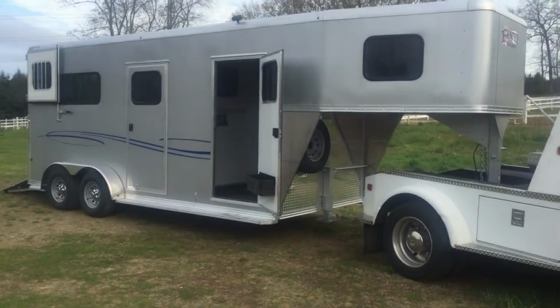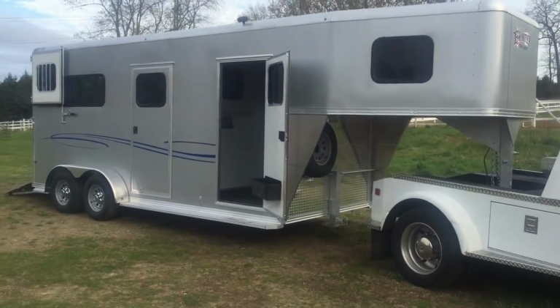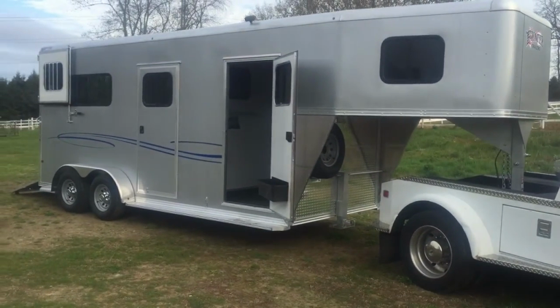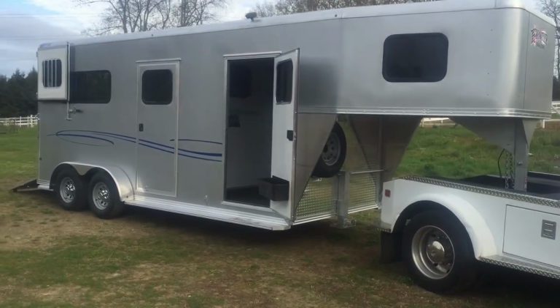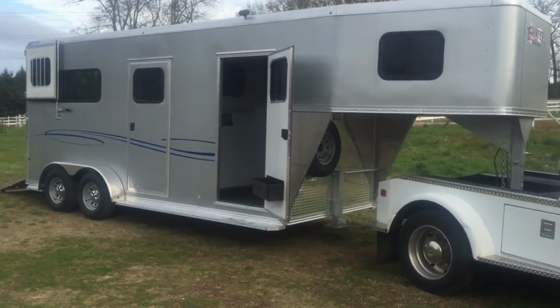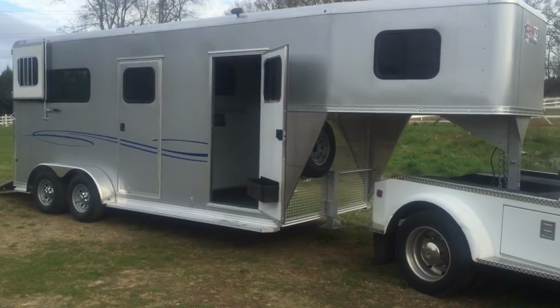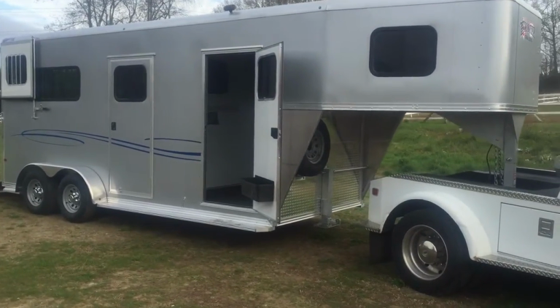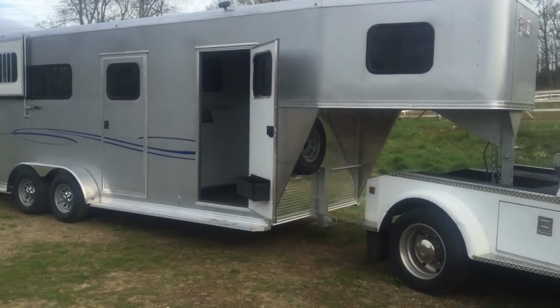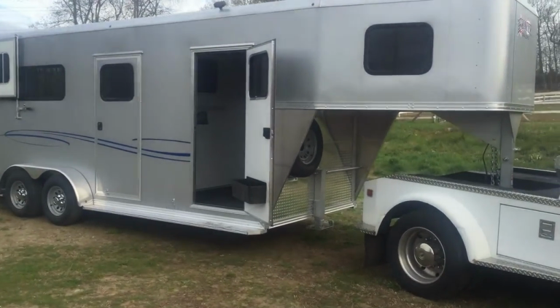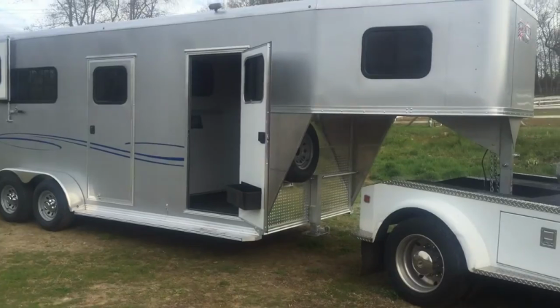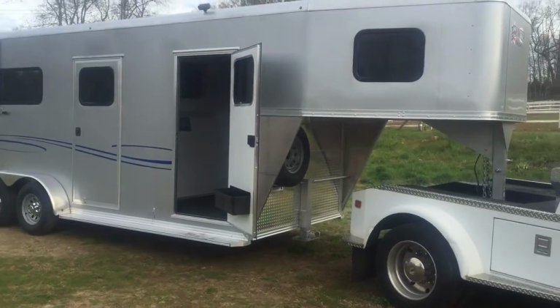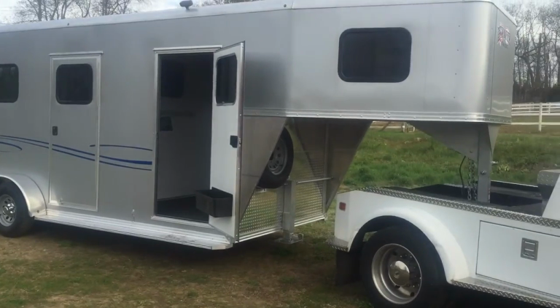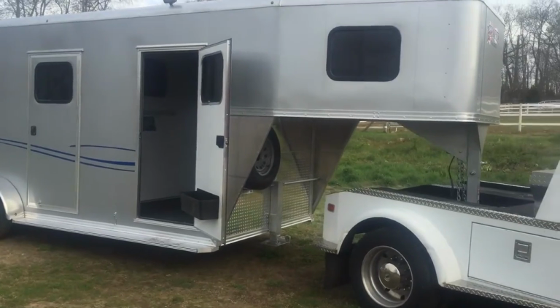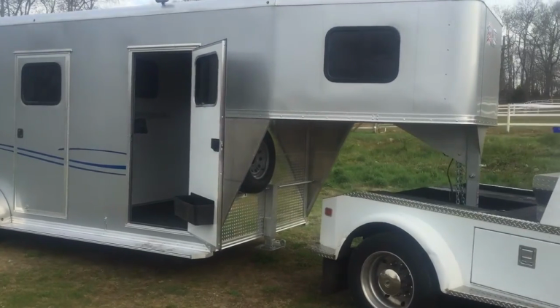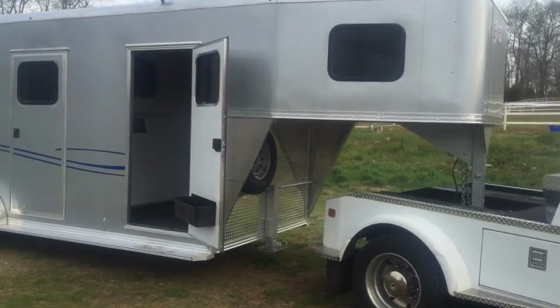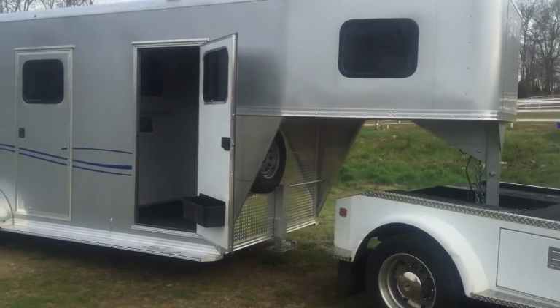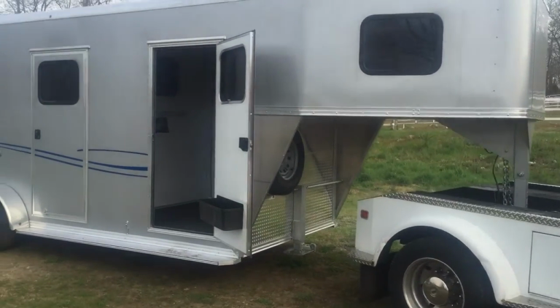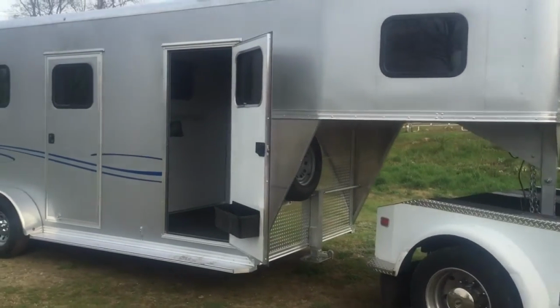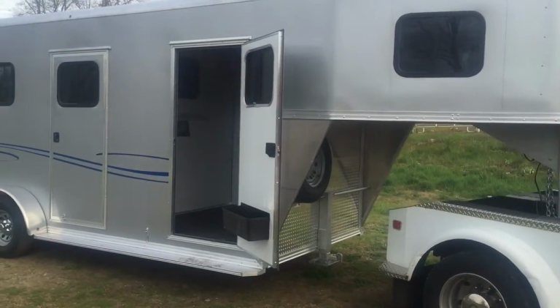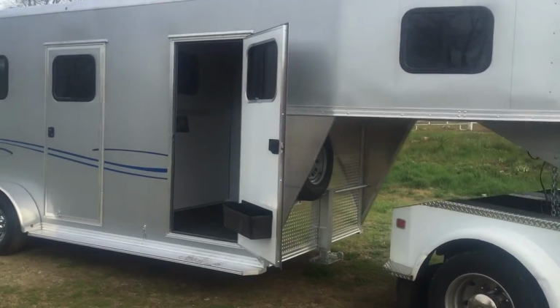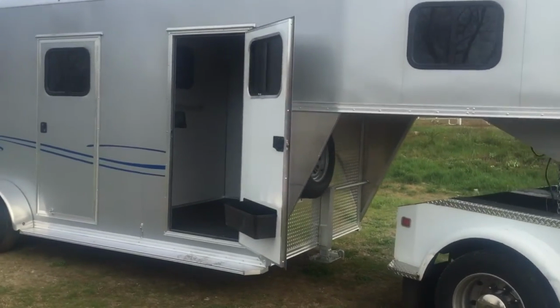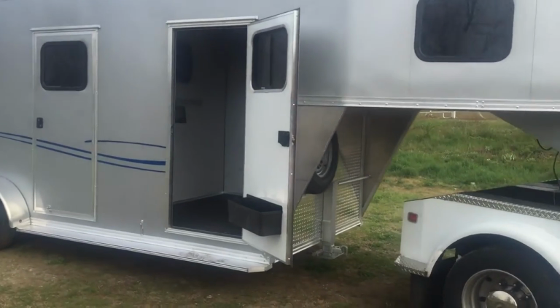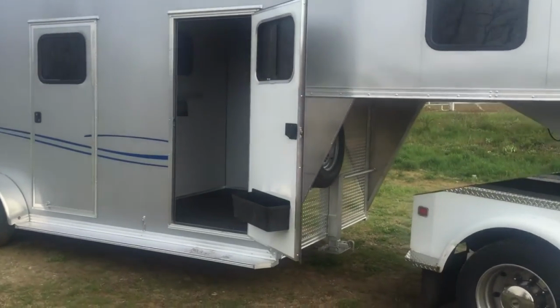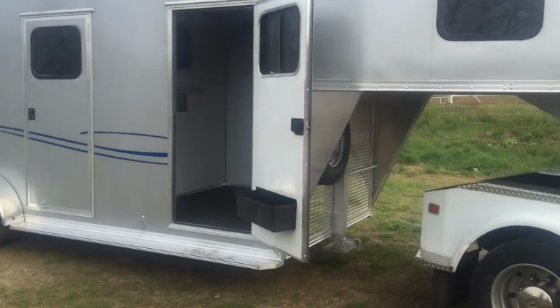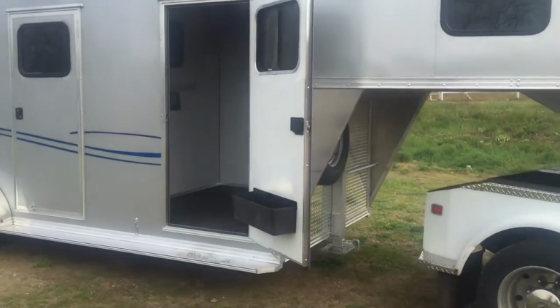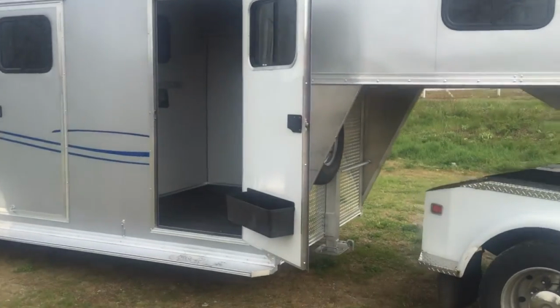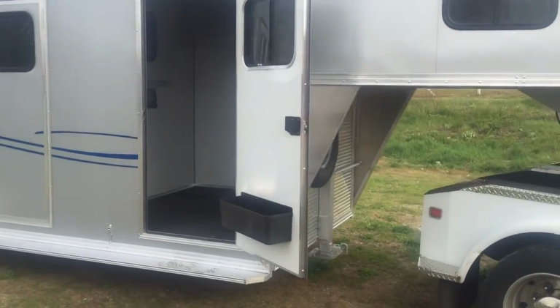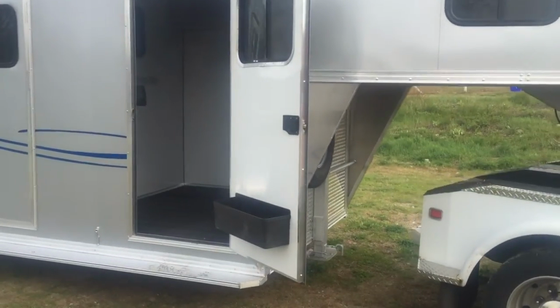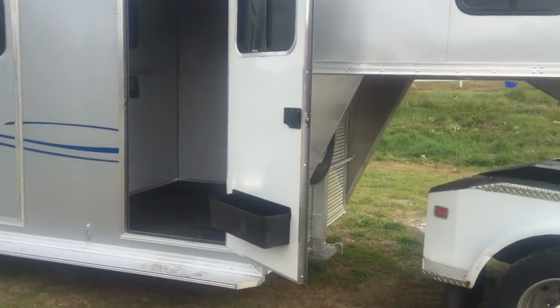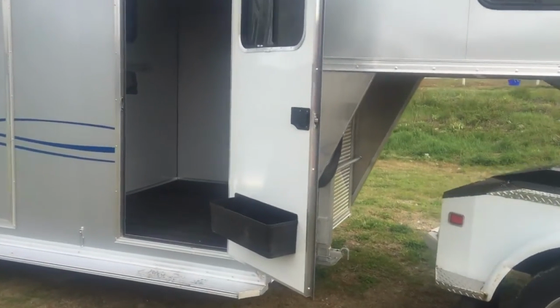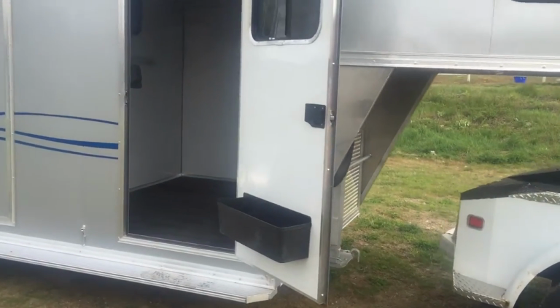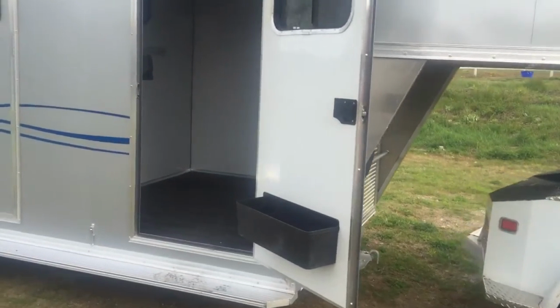It's a warmblood size trailer — extra tall, extra wide: 7'6" tall, 7 foot wide. You can see it's got the spare mount outside.